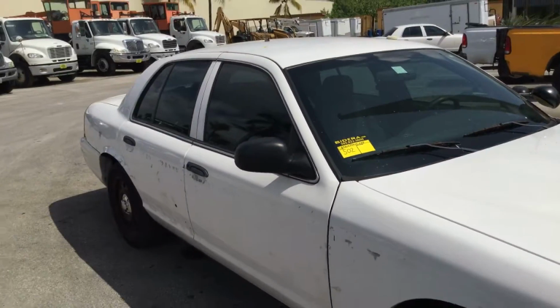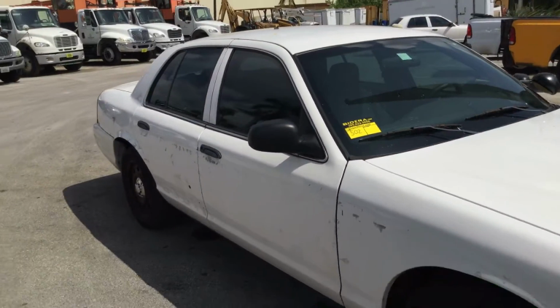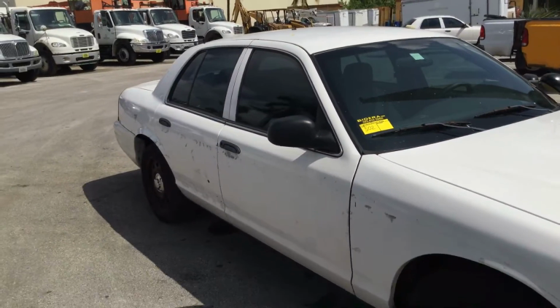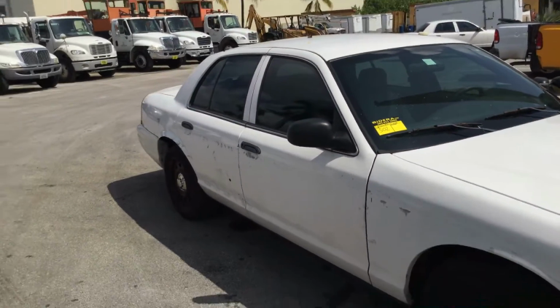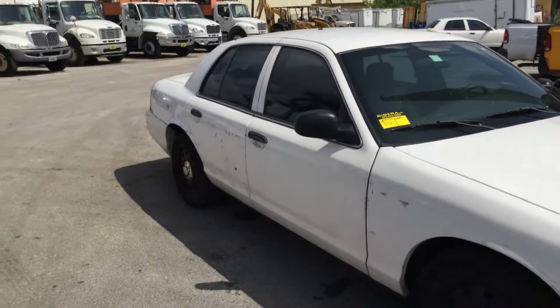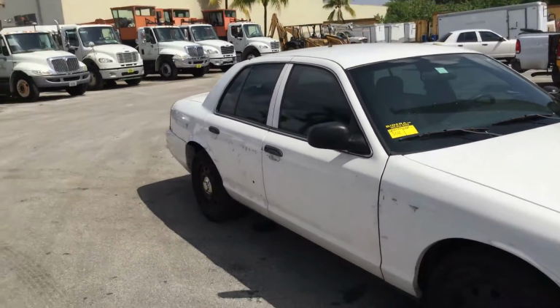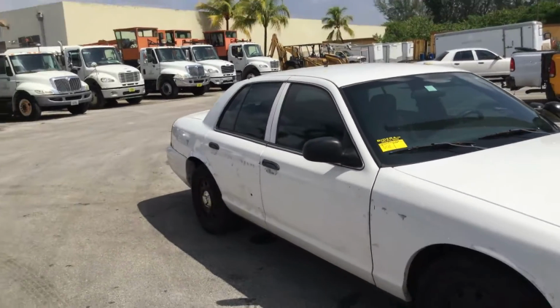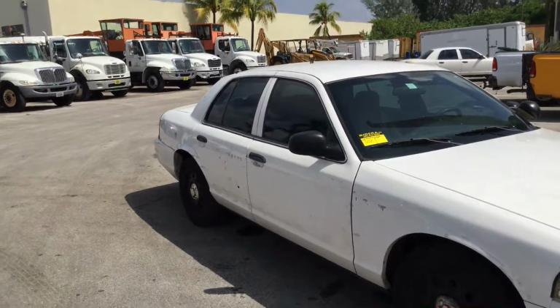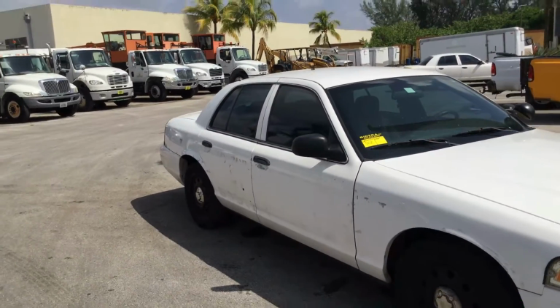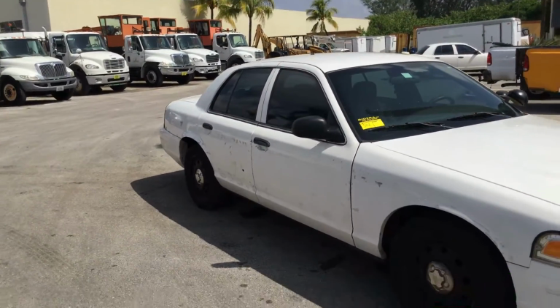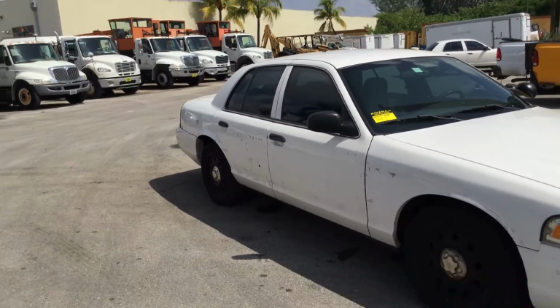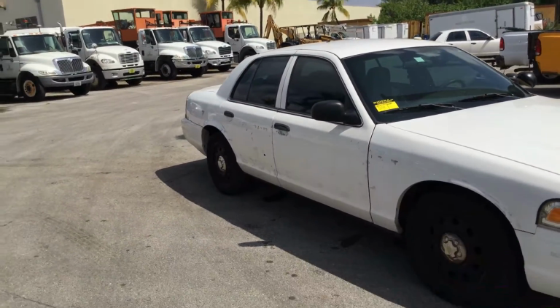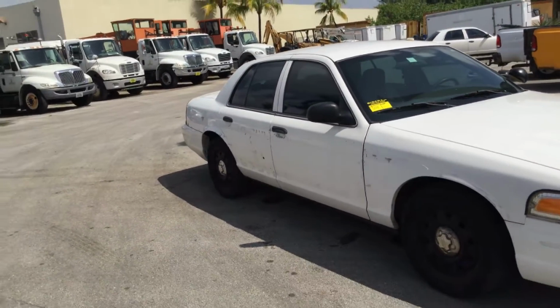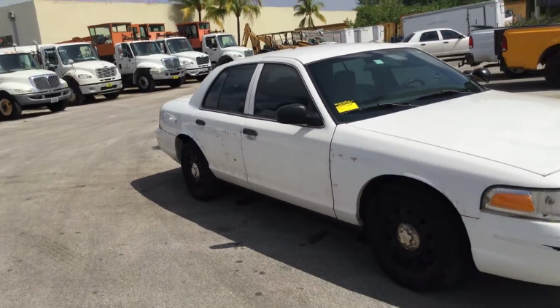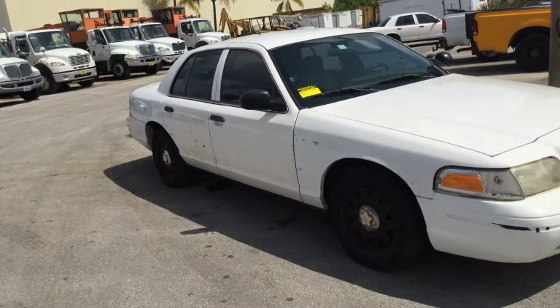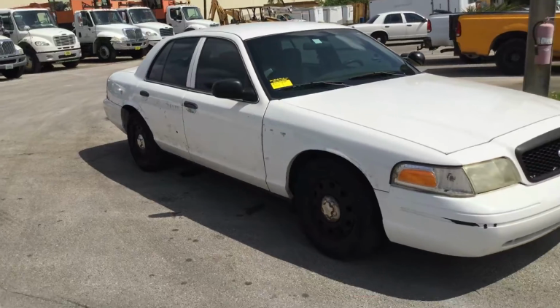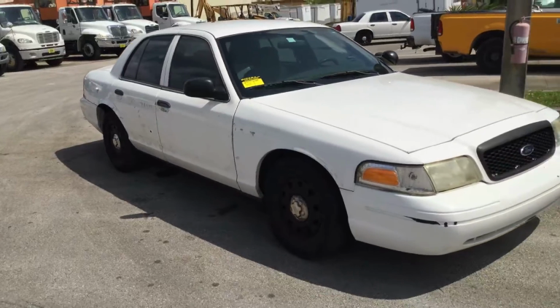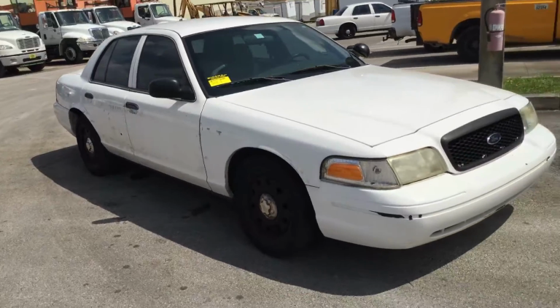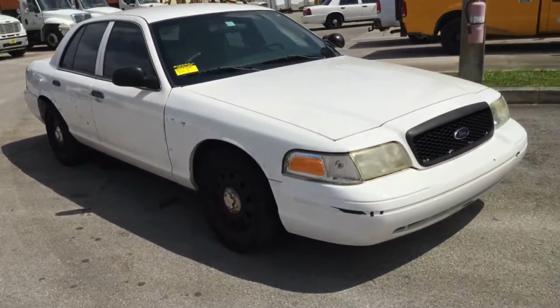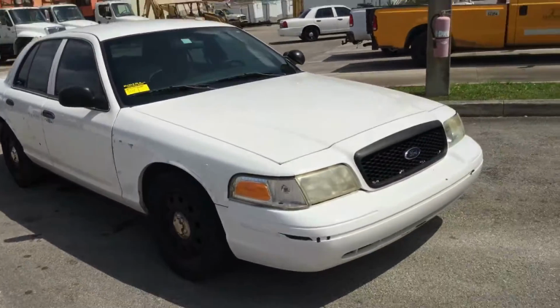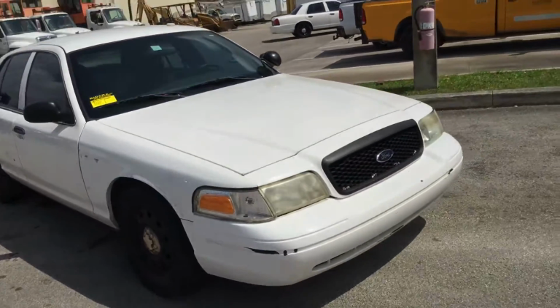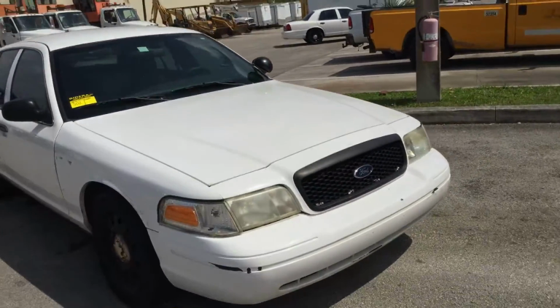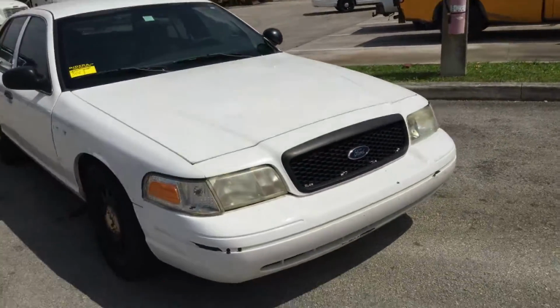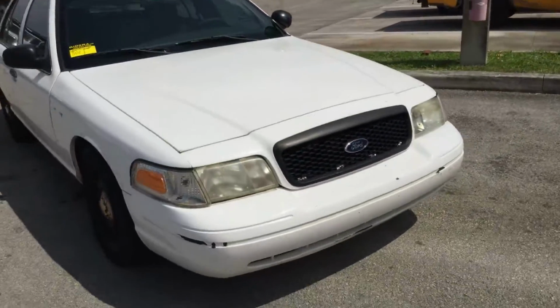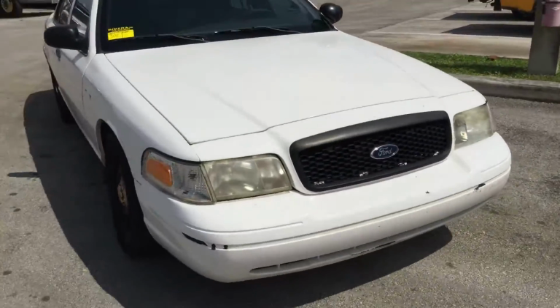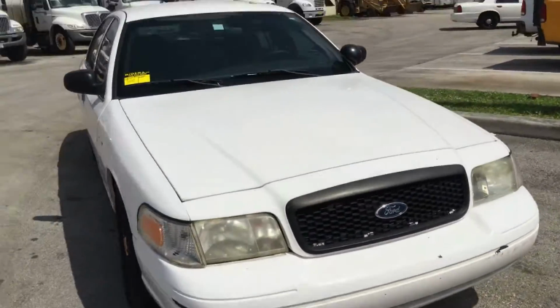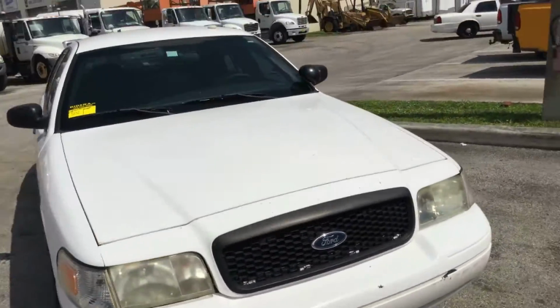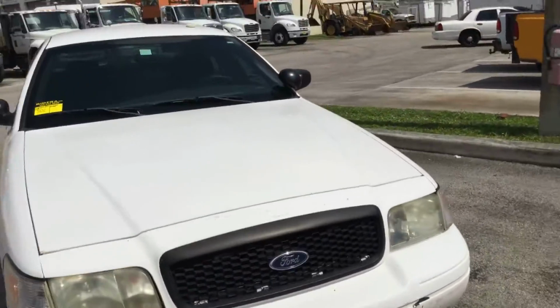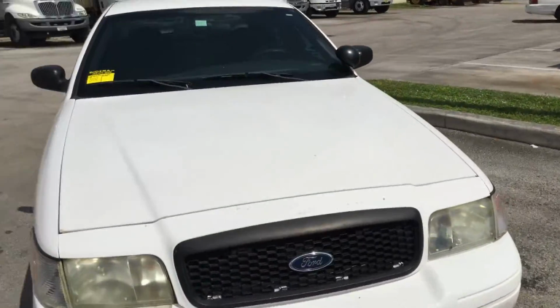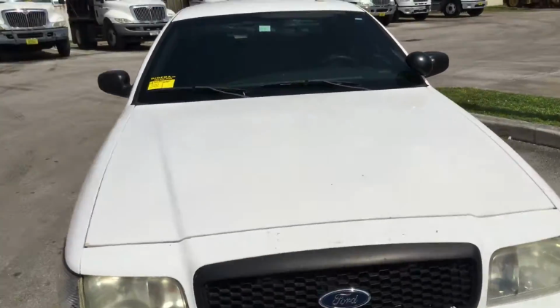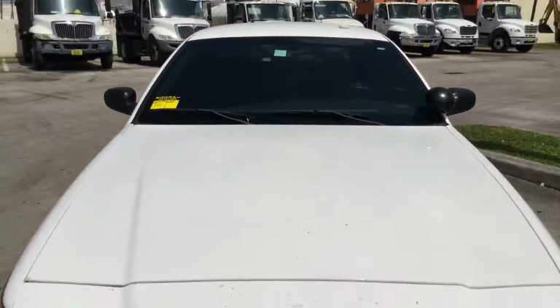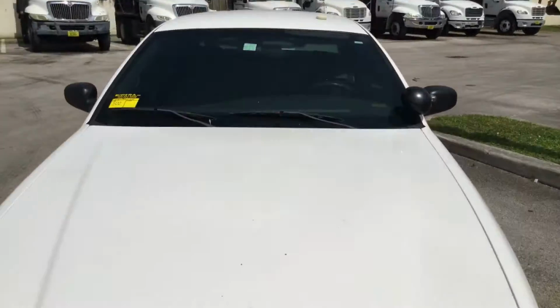The bottom does look straight. Headlights look a little dull.